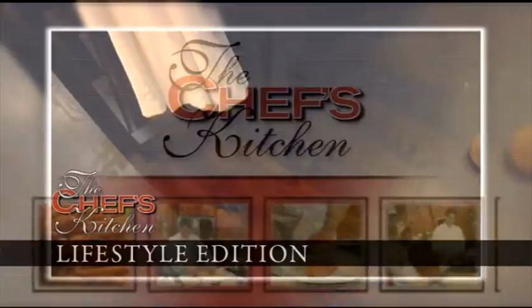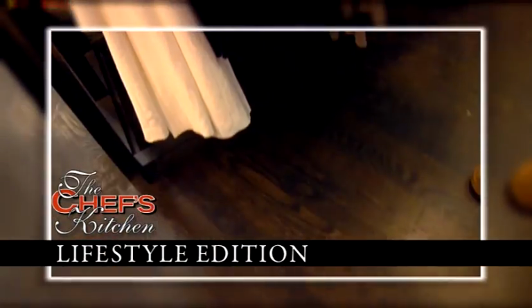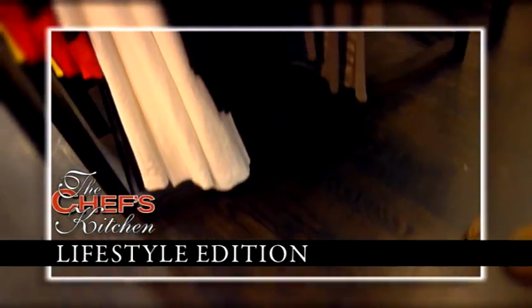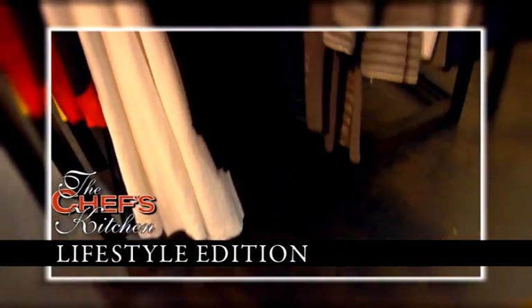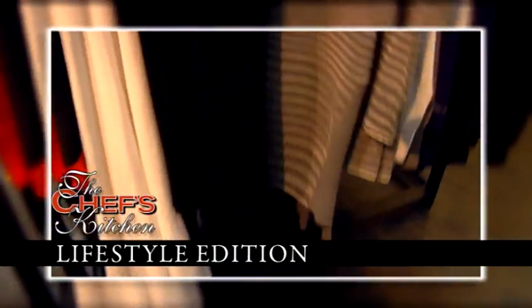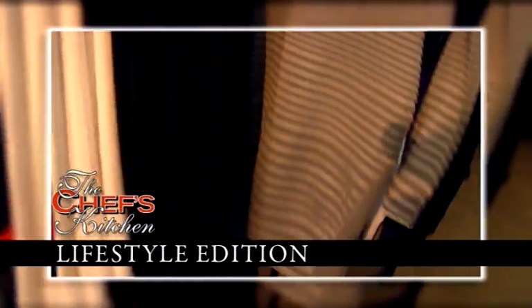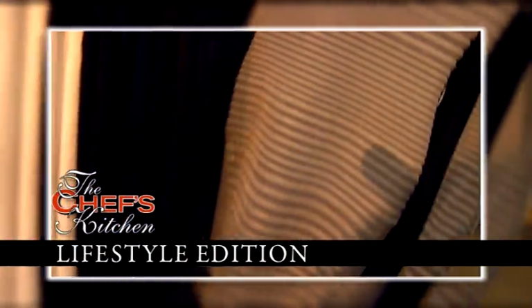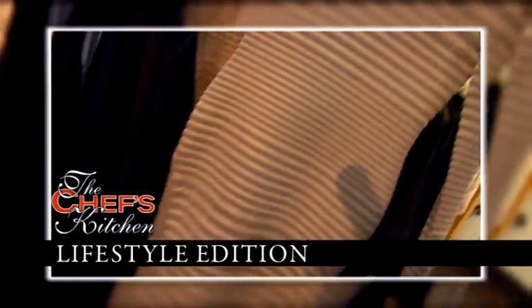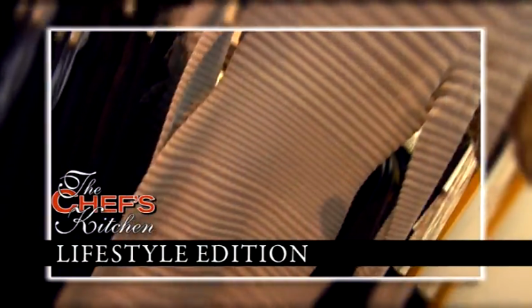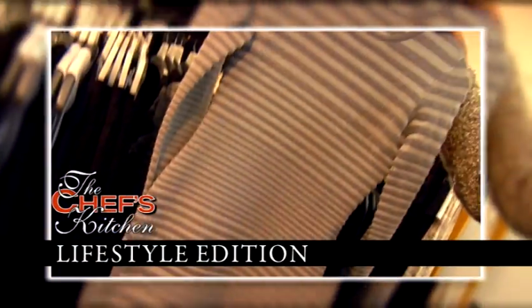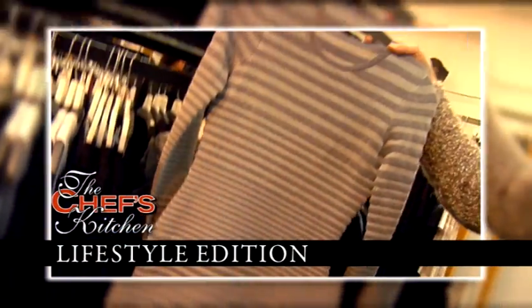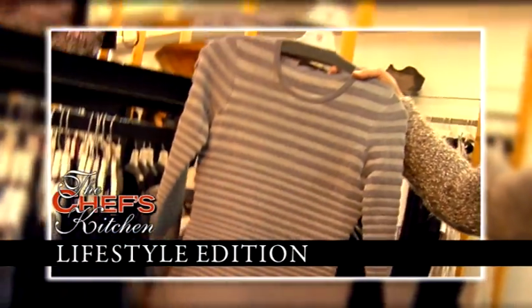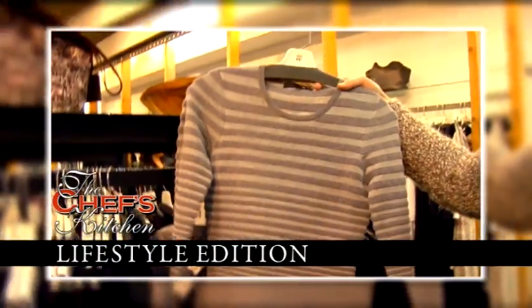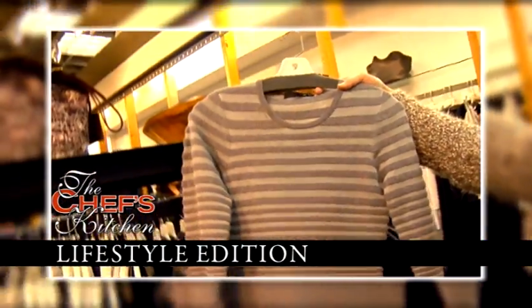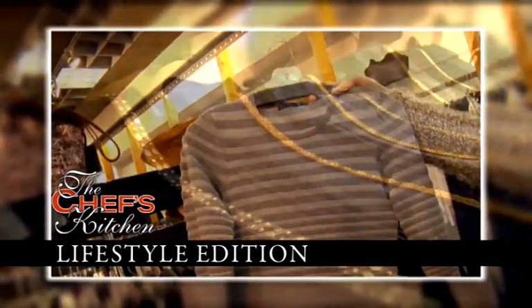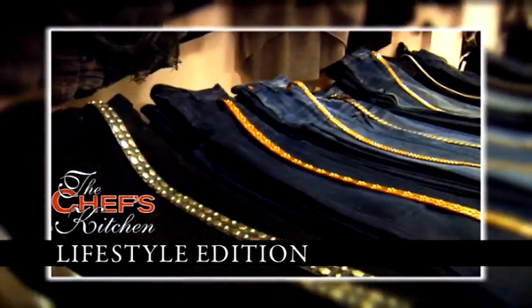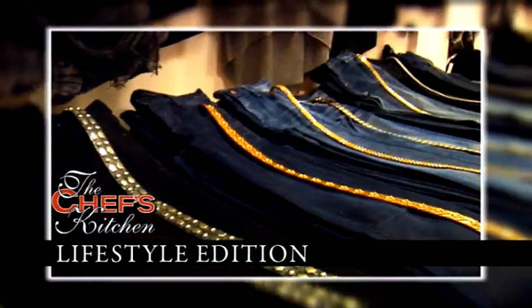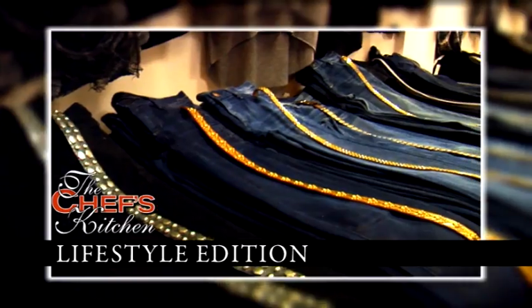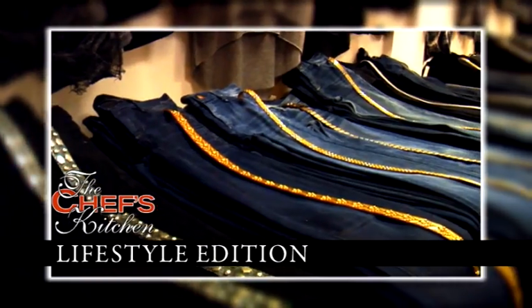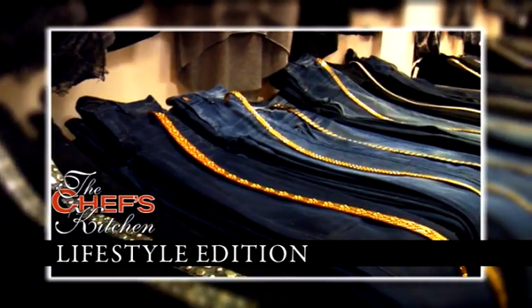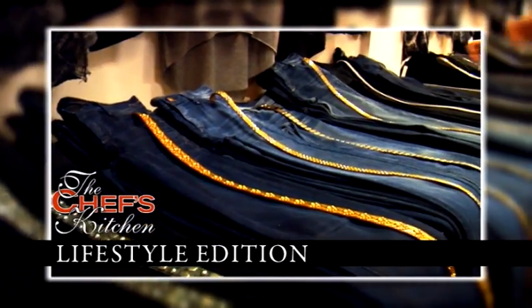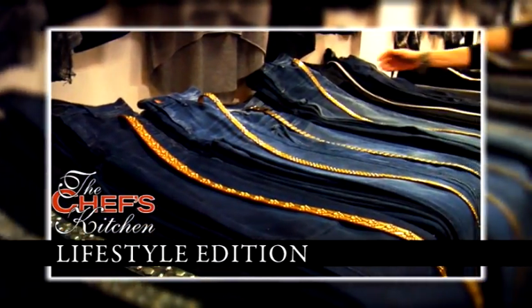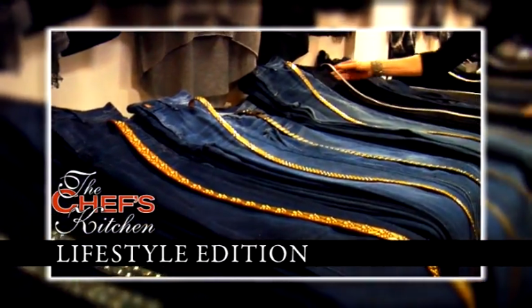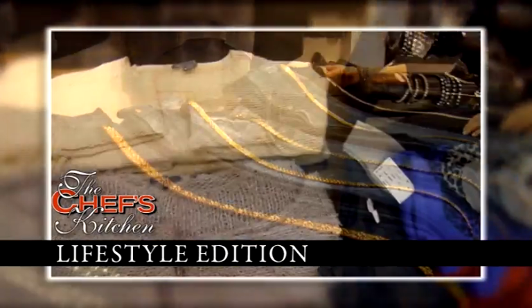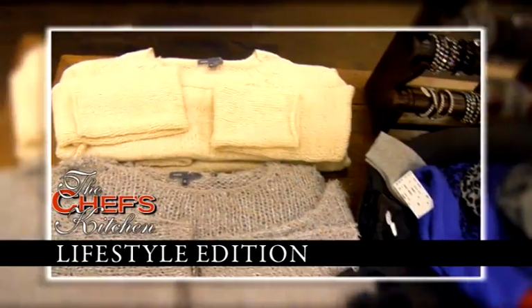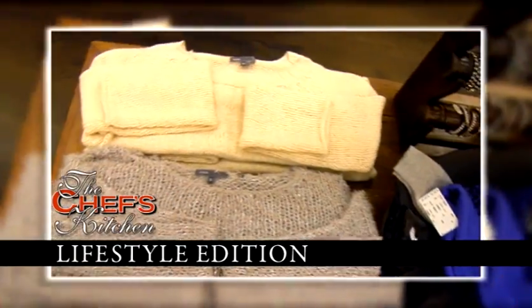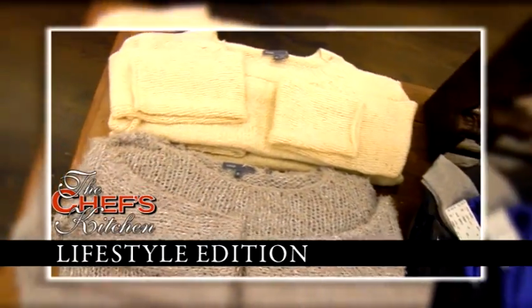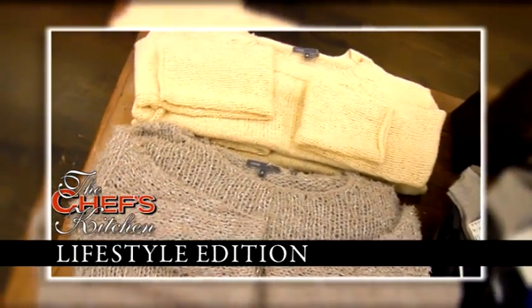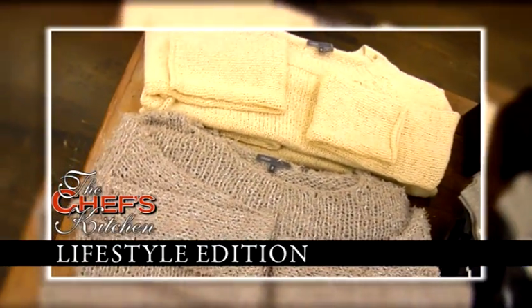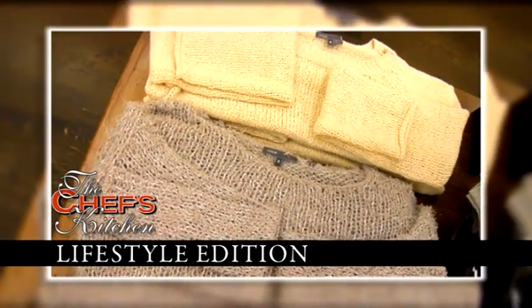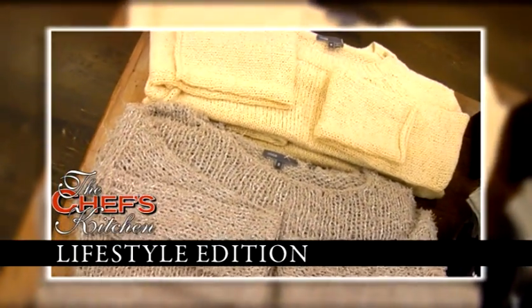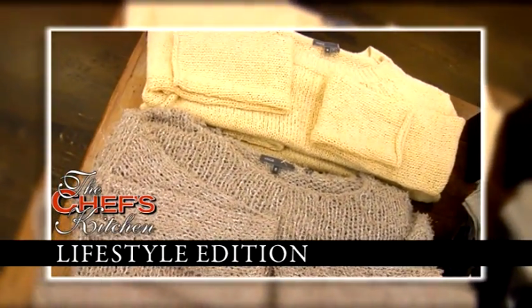Today we have a special show. We'll head over to Knitwit to find out what every woman should have in her closet on the Chef's Kitchen Lifestyle Edition.